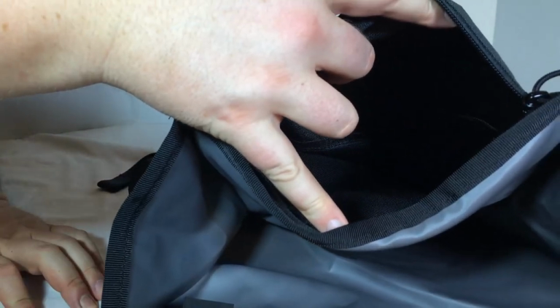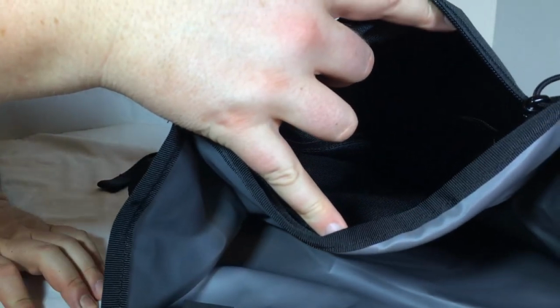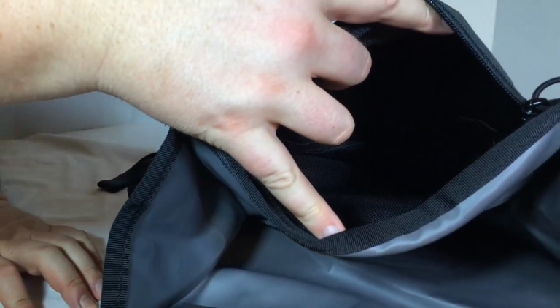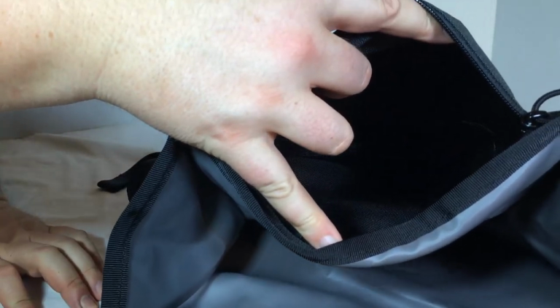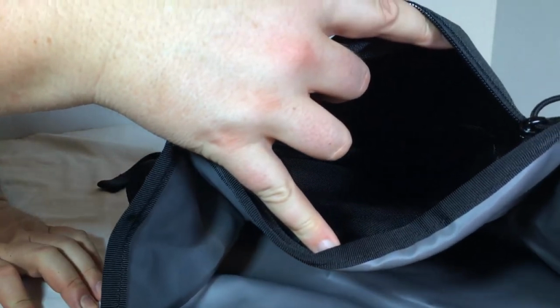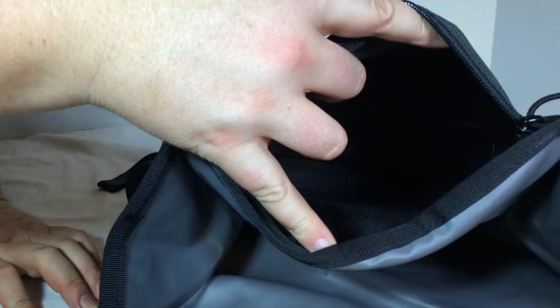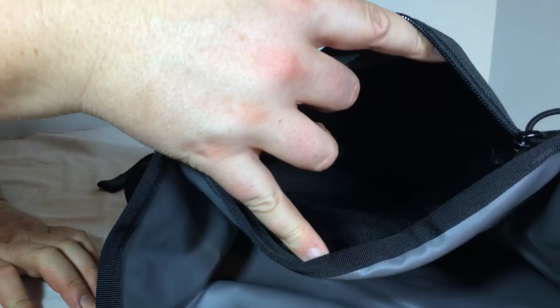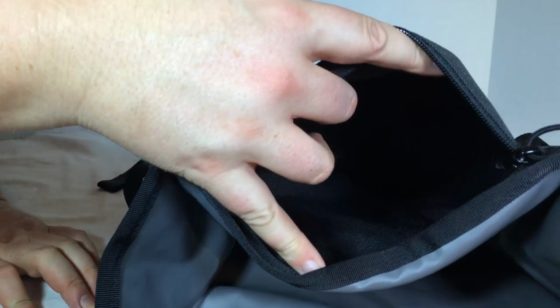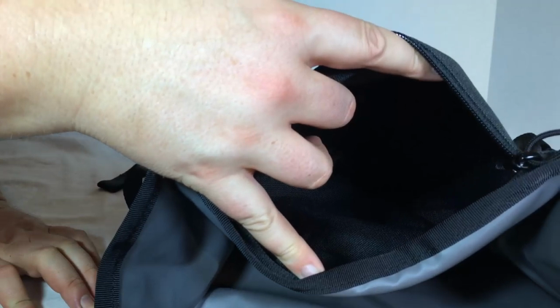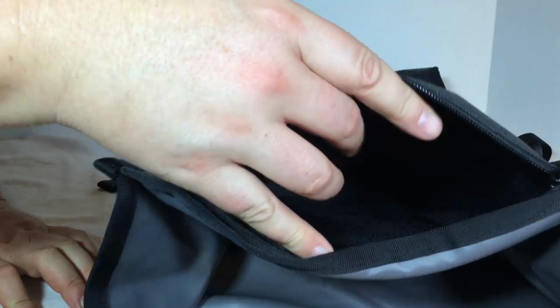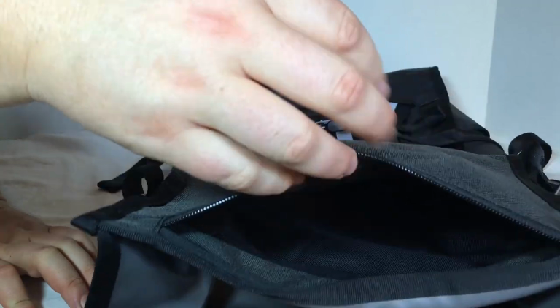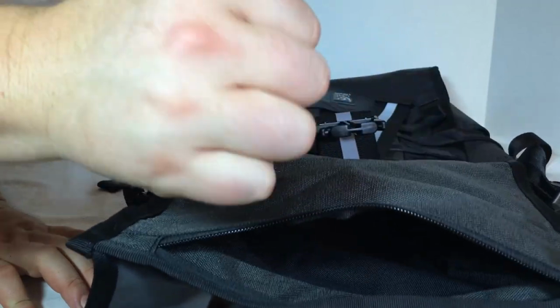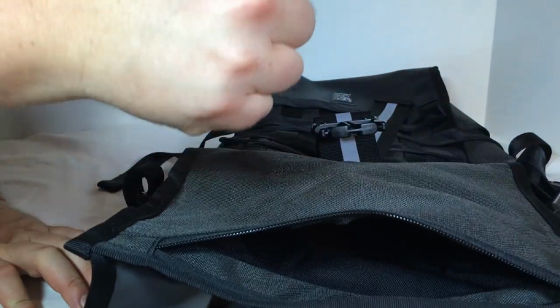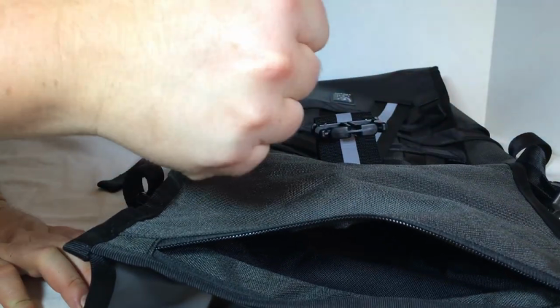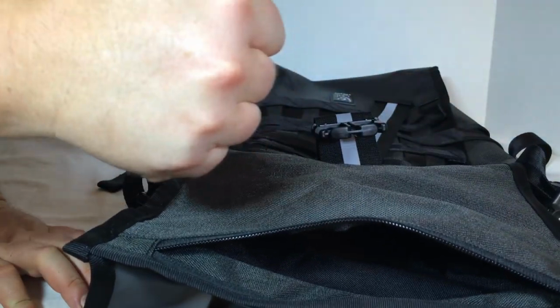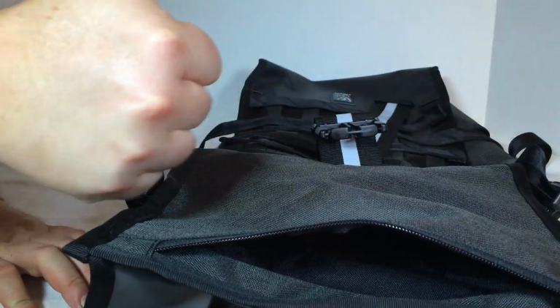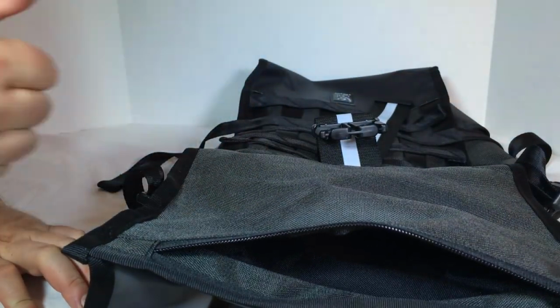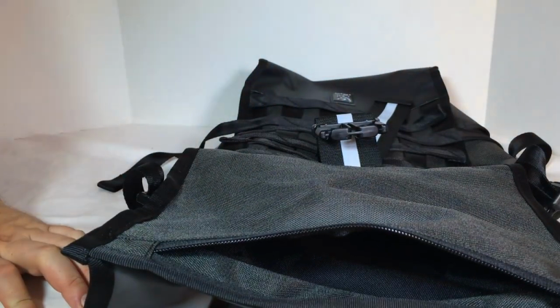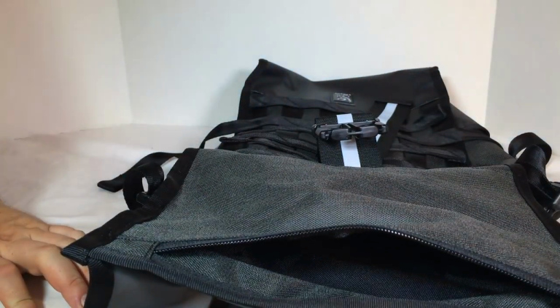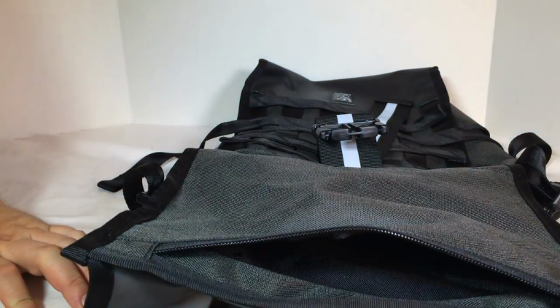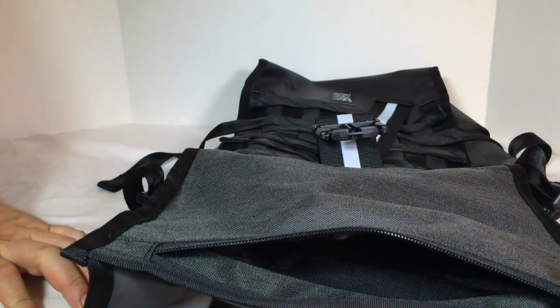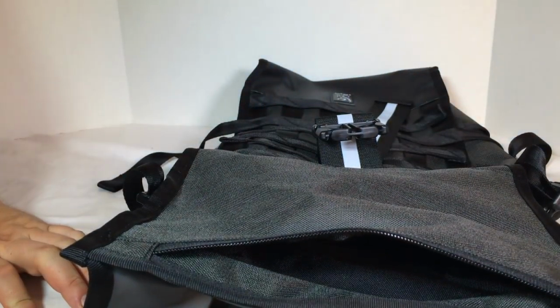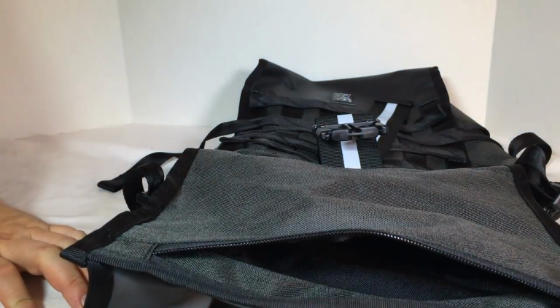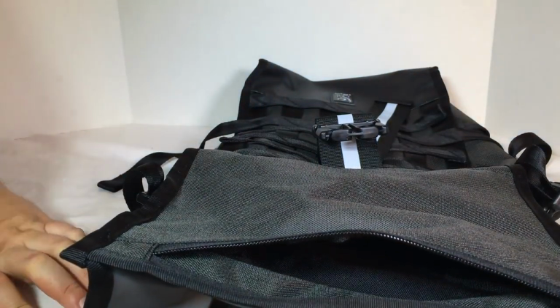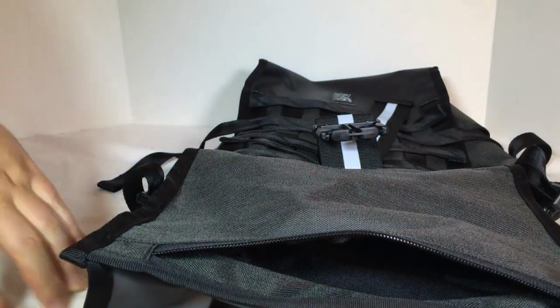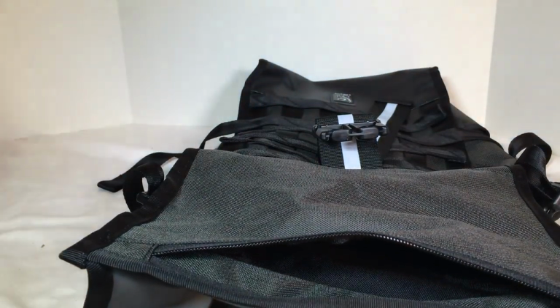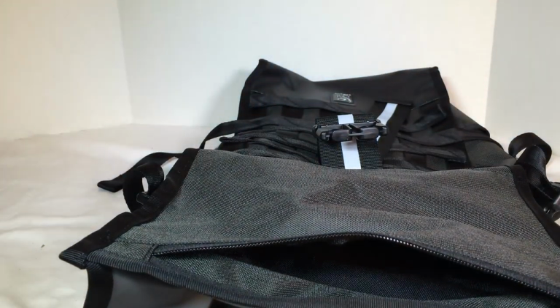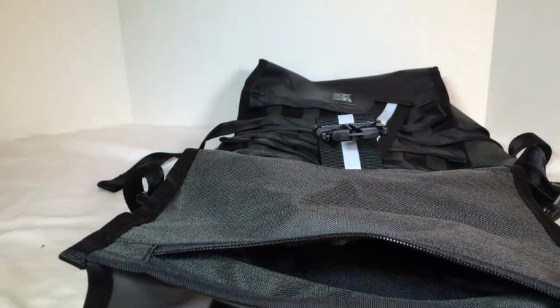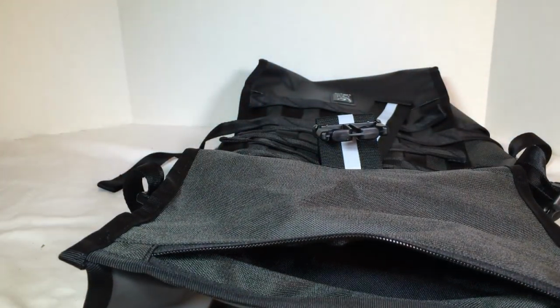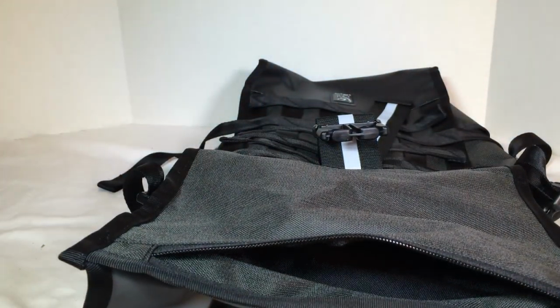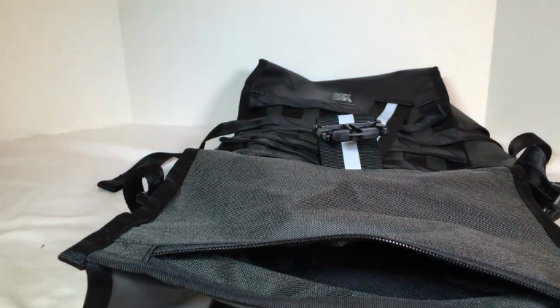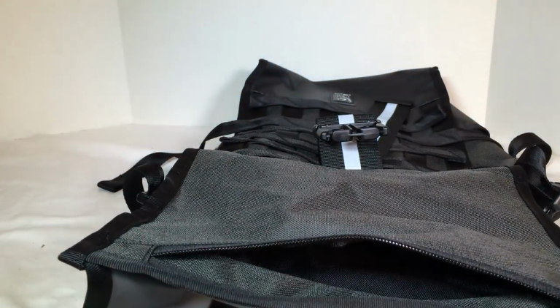There's an interior sleeve pocket that fits a 15-inch MacBook Pro. Just crazy, crazy quality that they put into the design of this product, and I really love it.